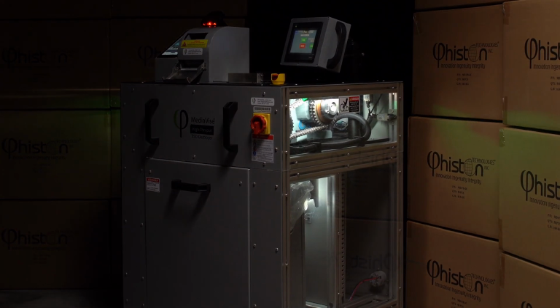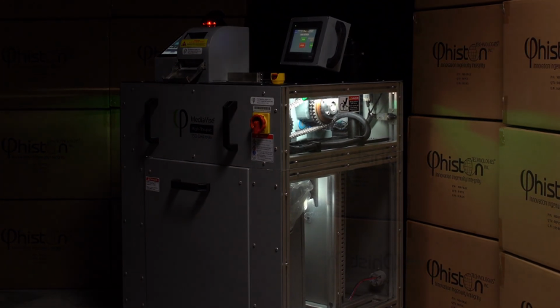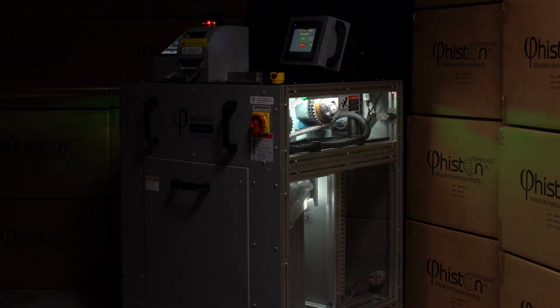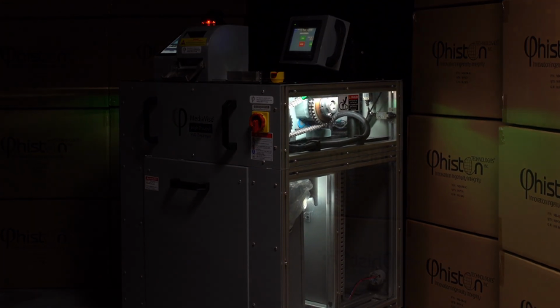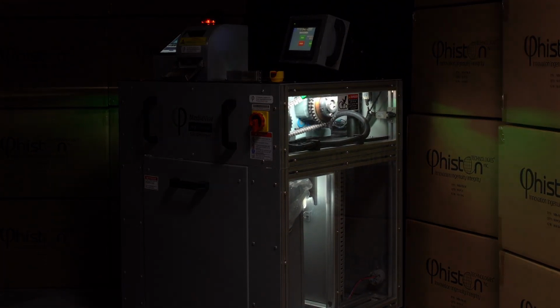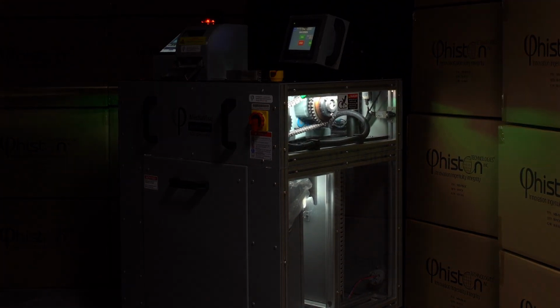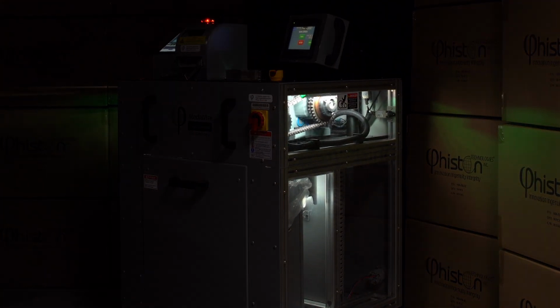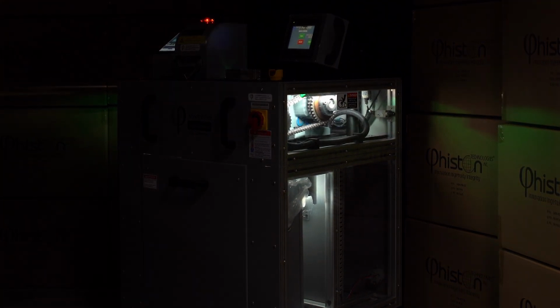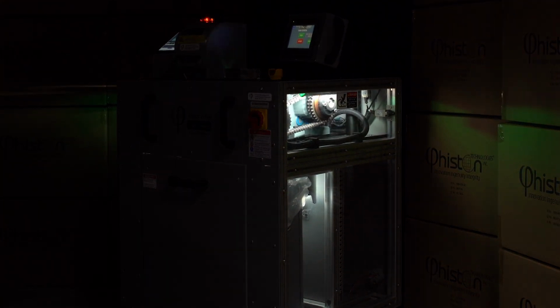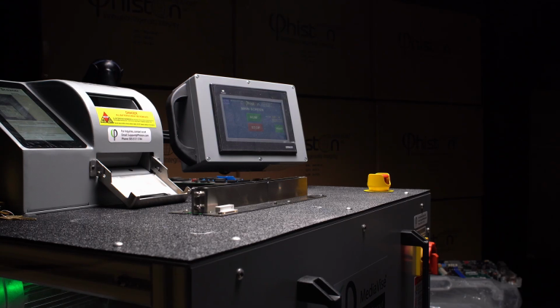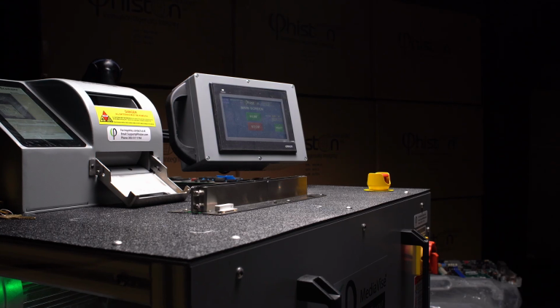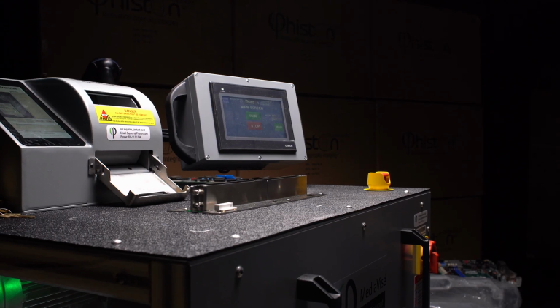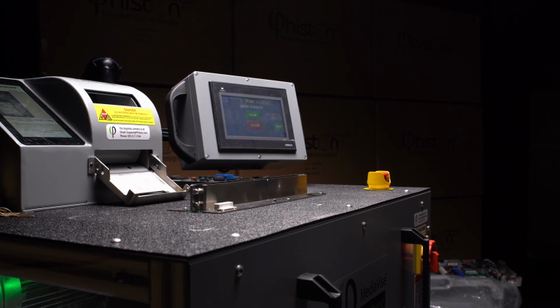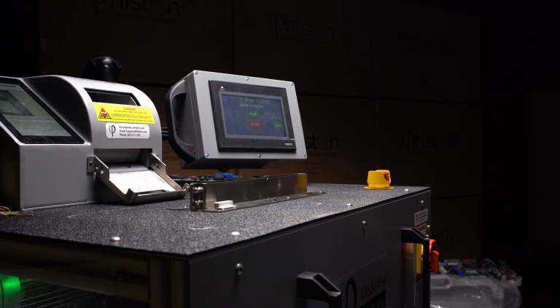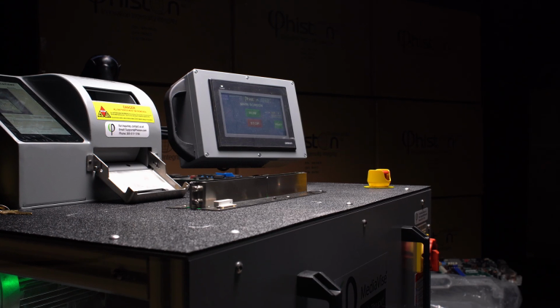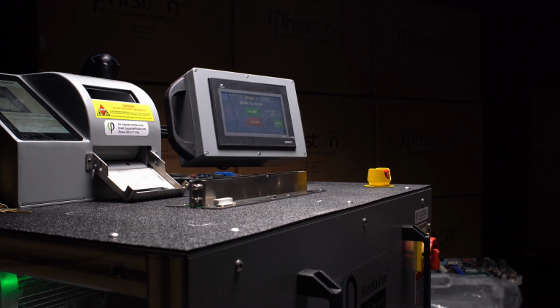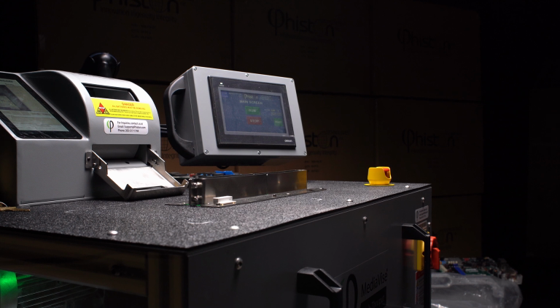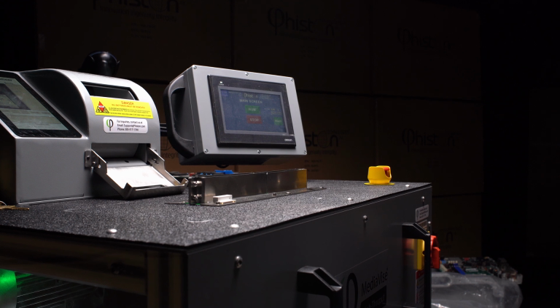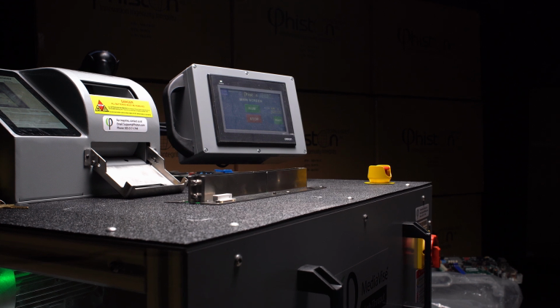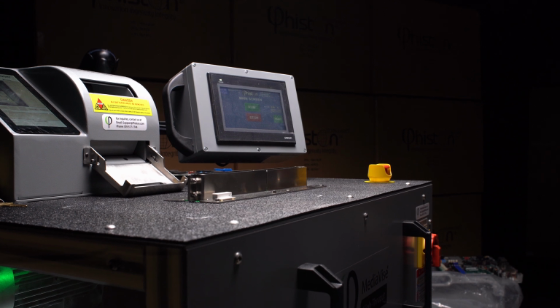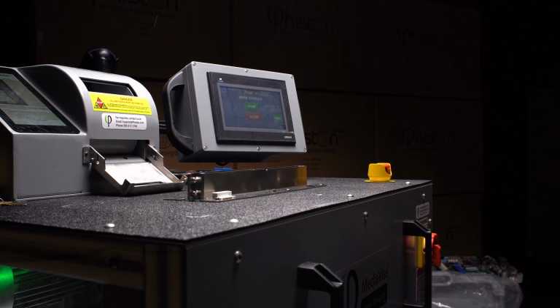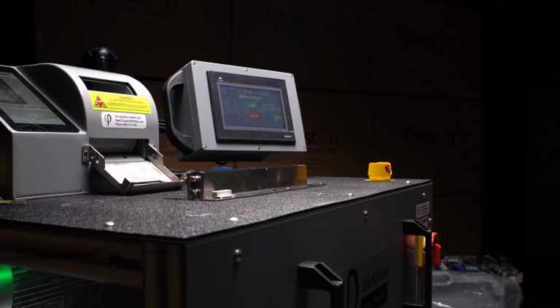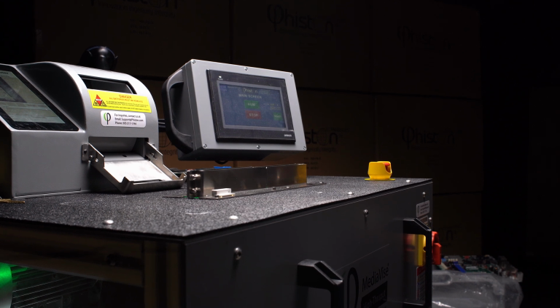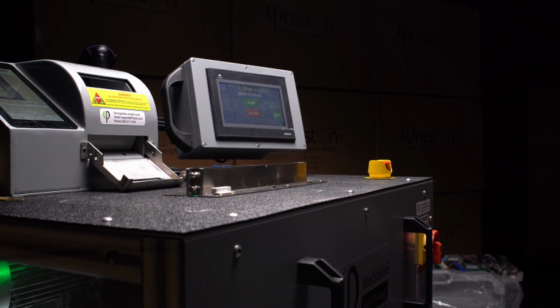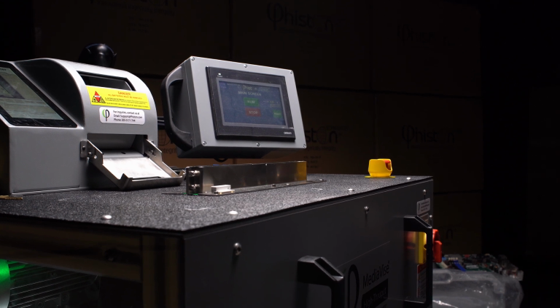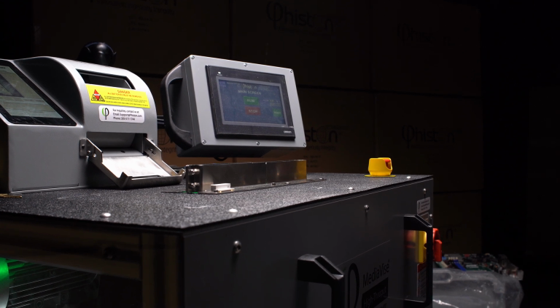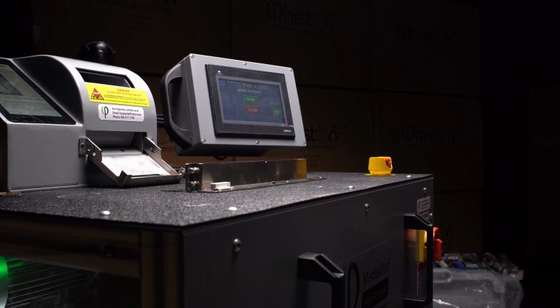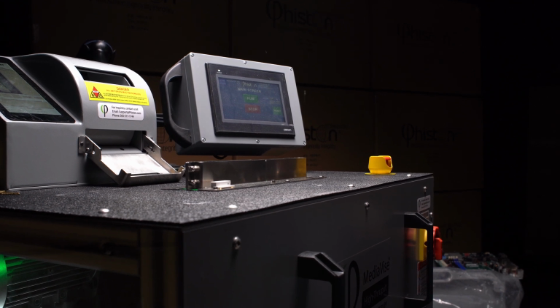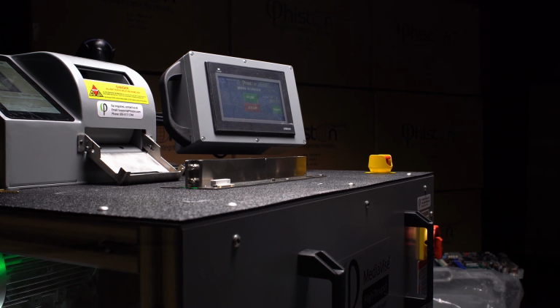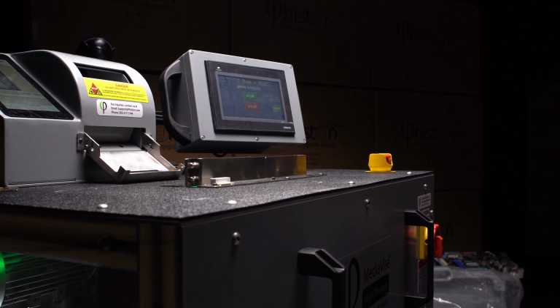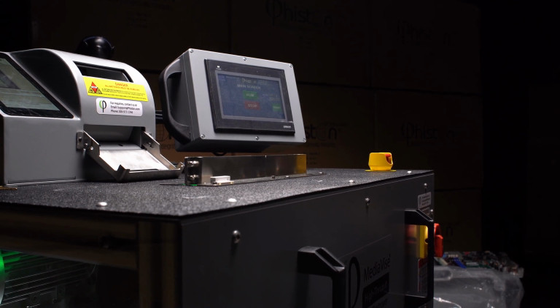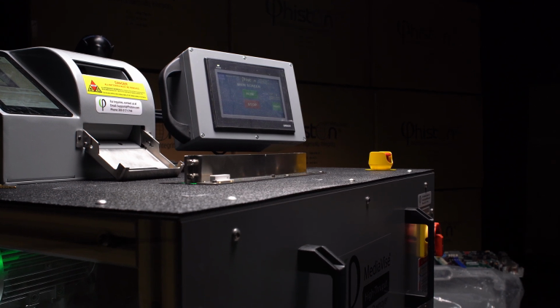This machine destroys over 1200 SSDs per hour. That's one SSD every three seconds.